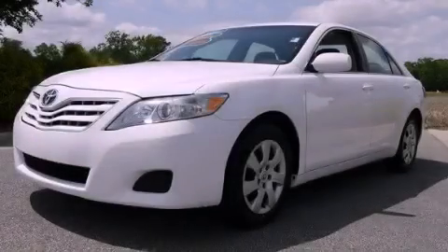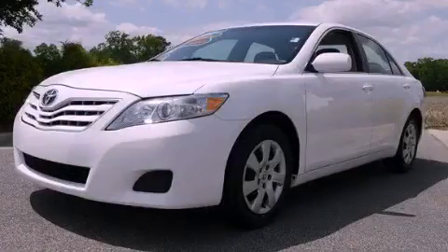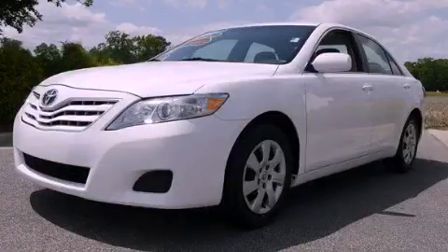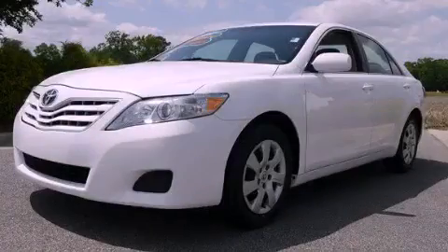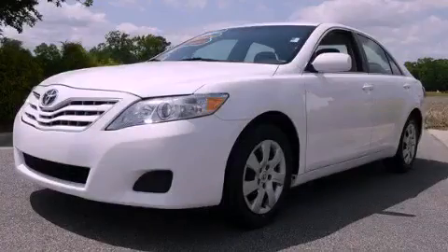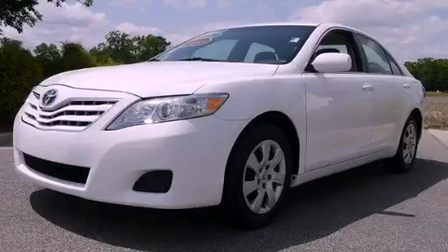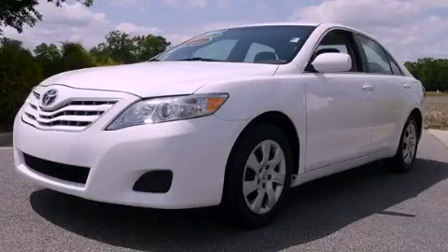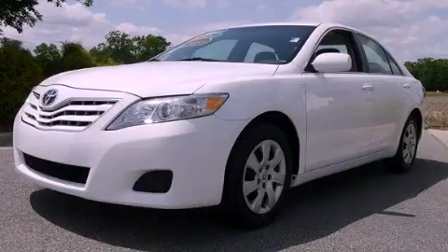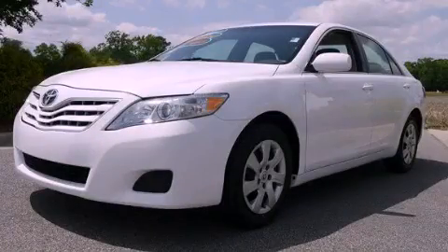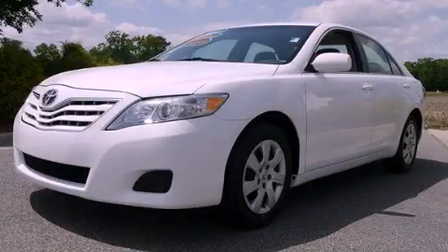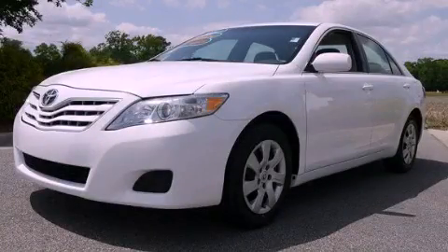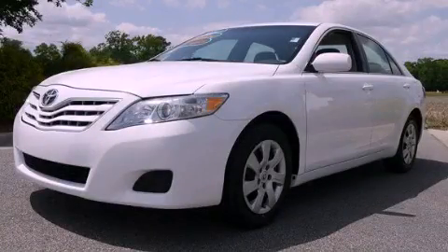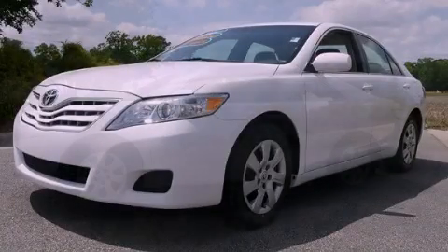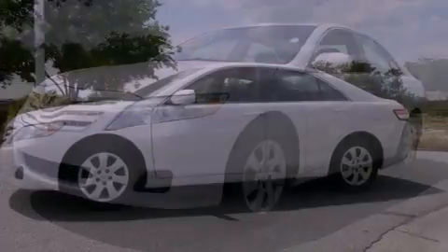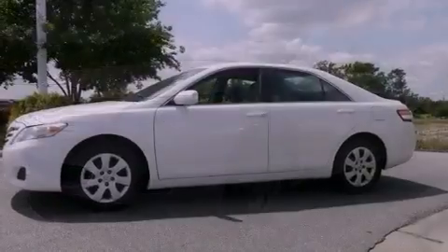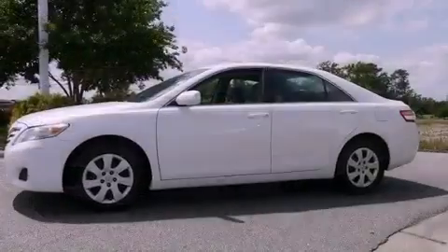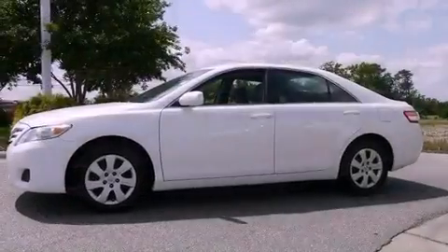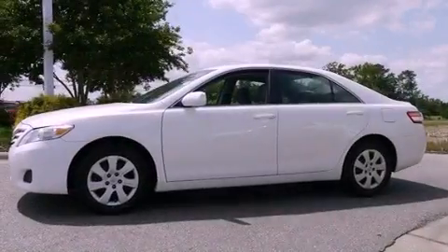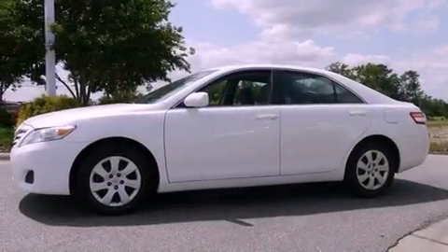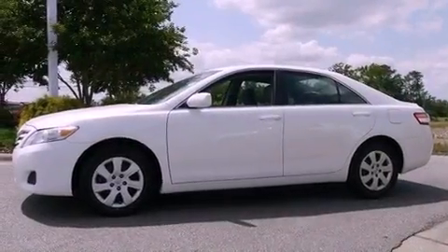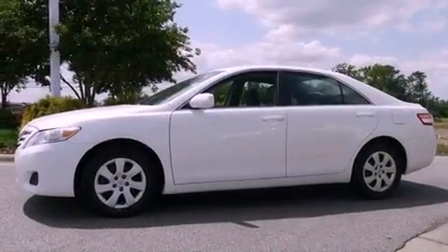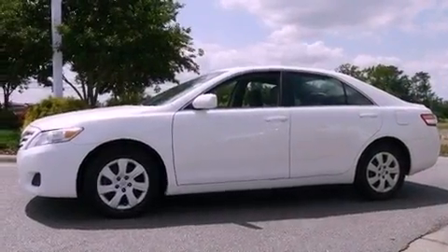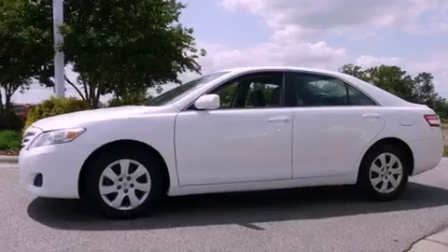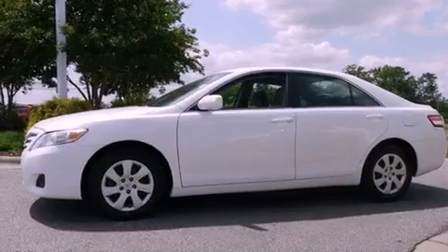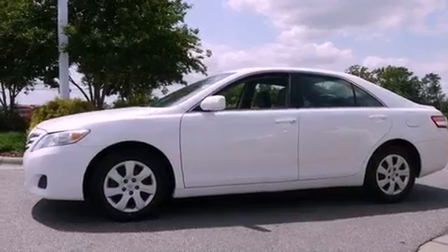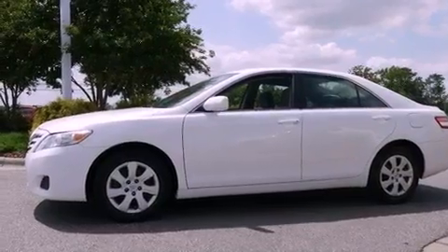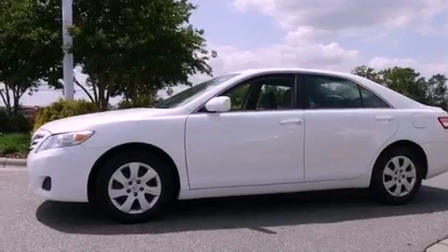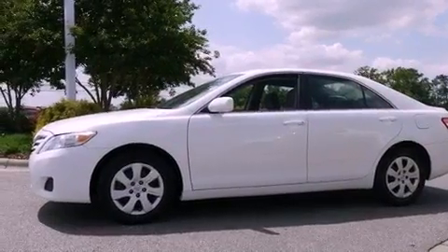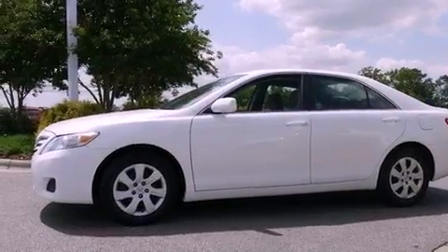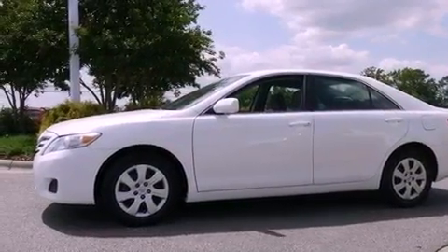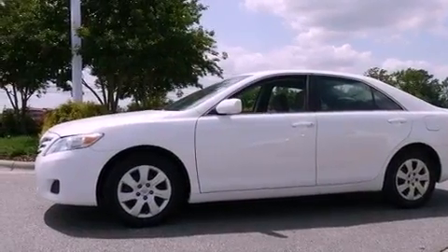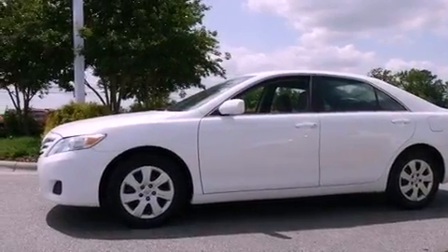This is a 2010 Toyota Camry. It has a 2.5-liter four-cylinder engine and an automatic transmission.